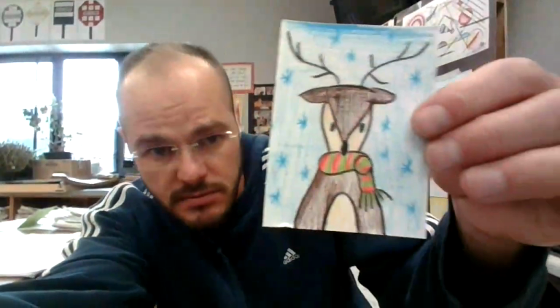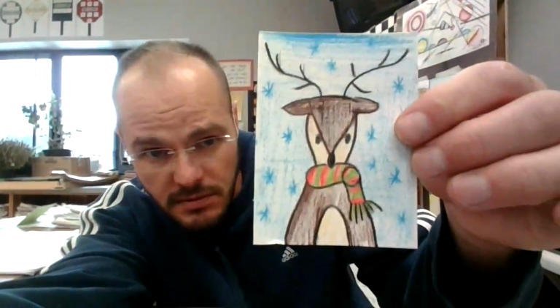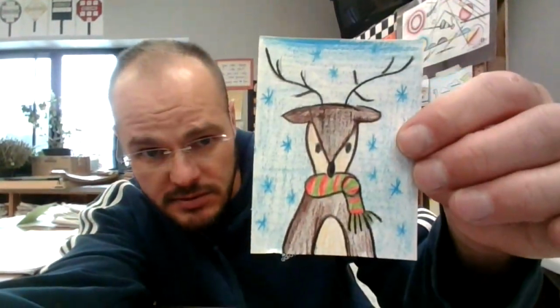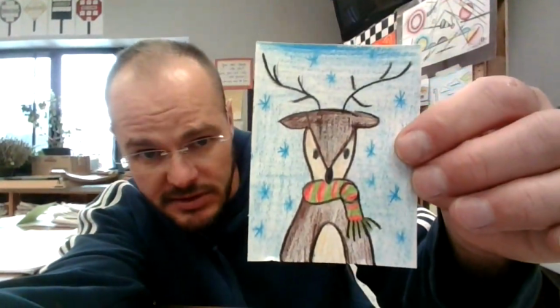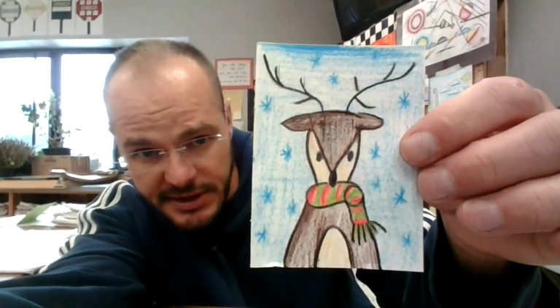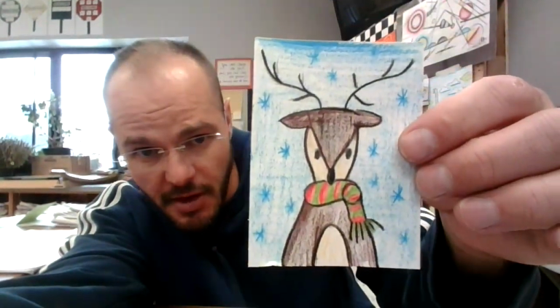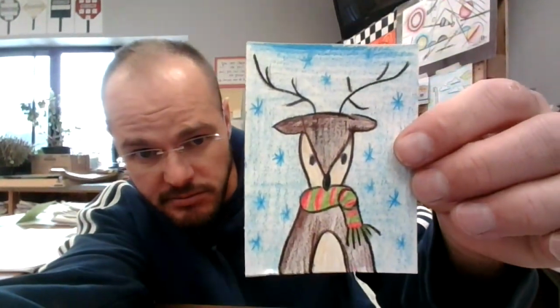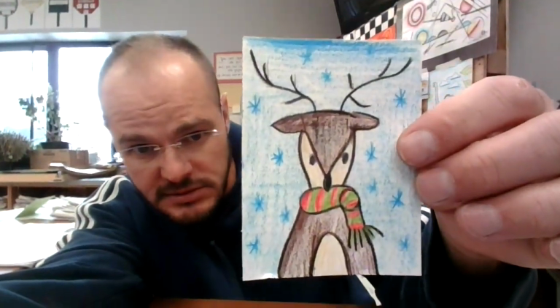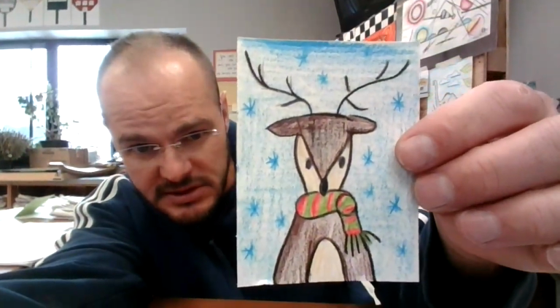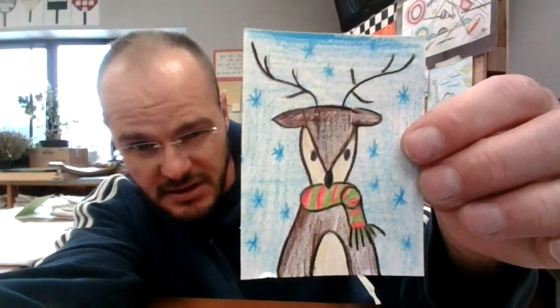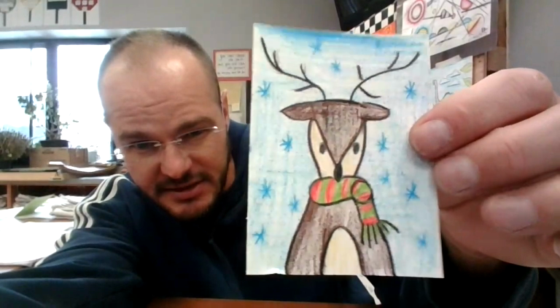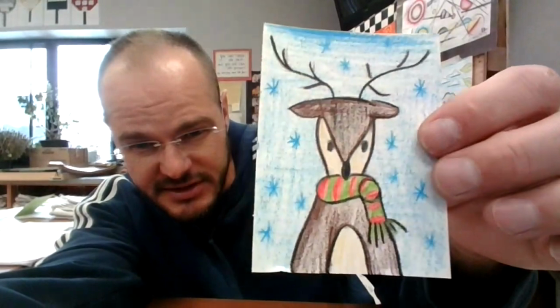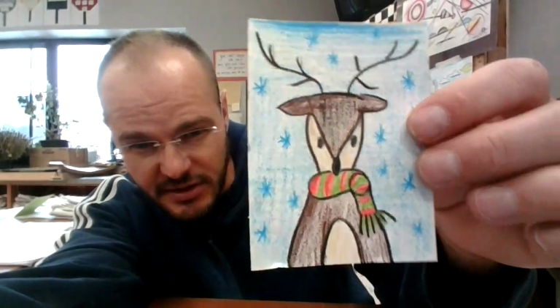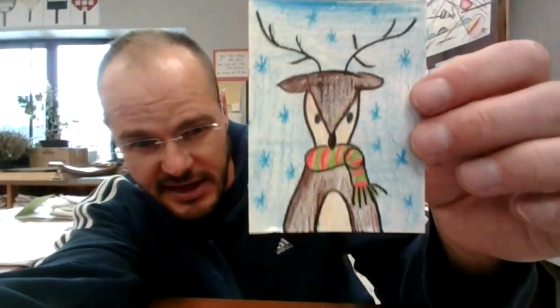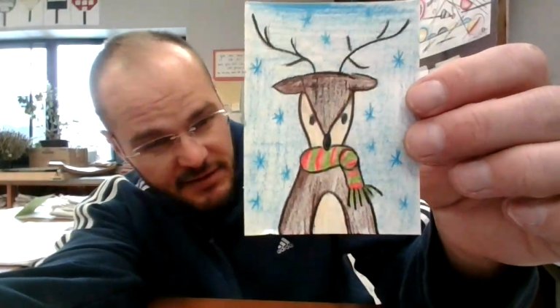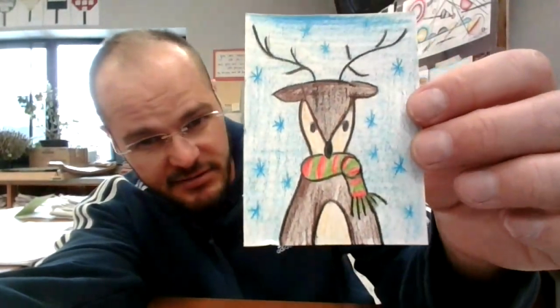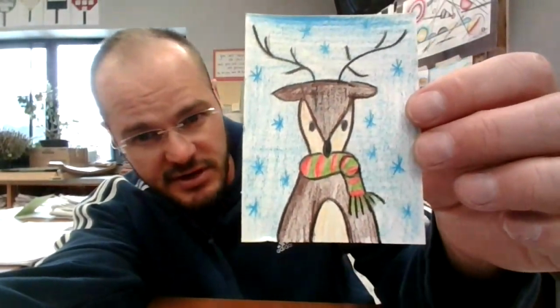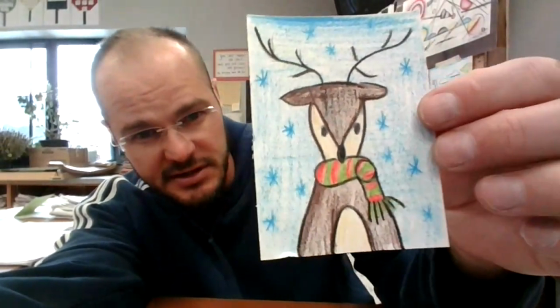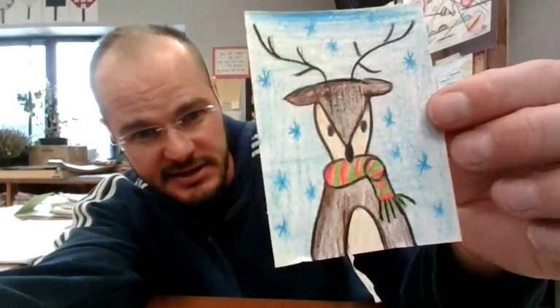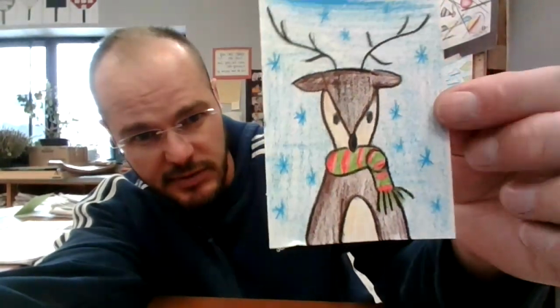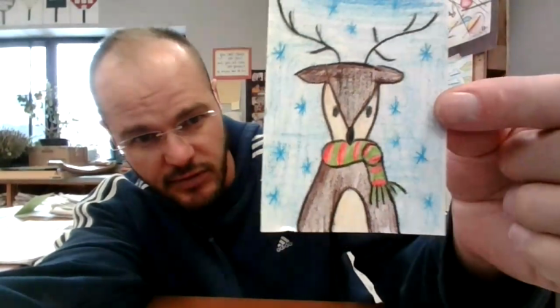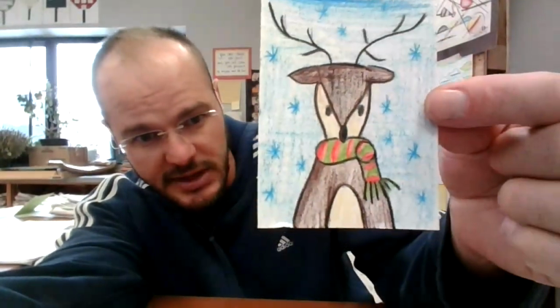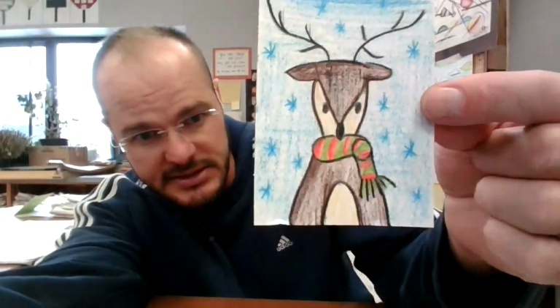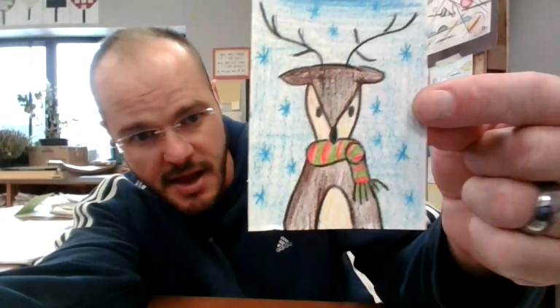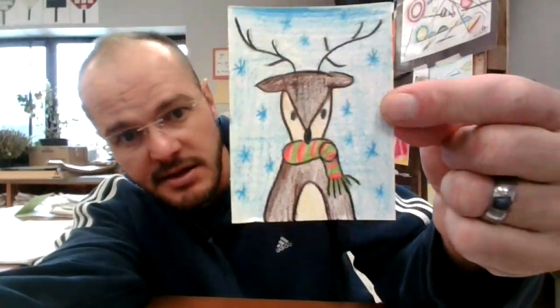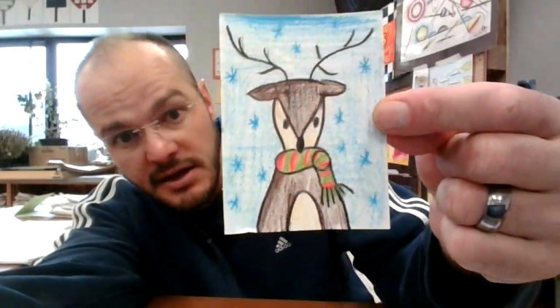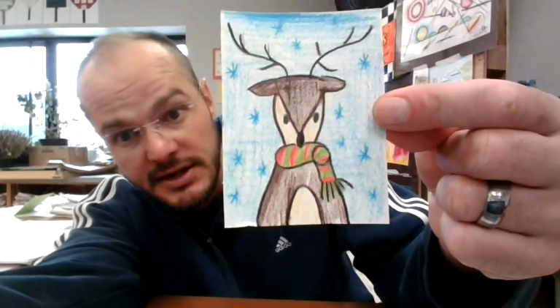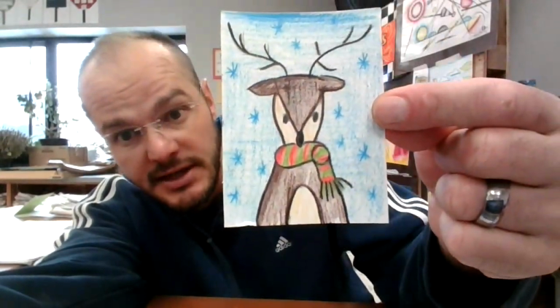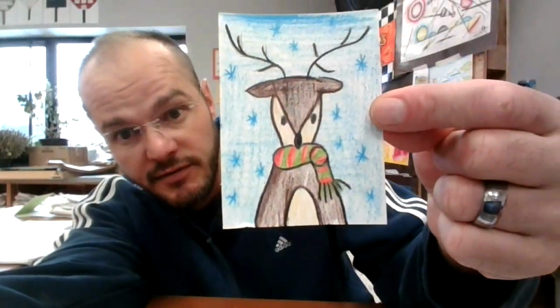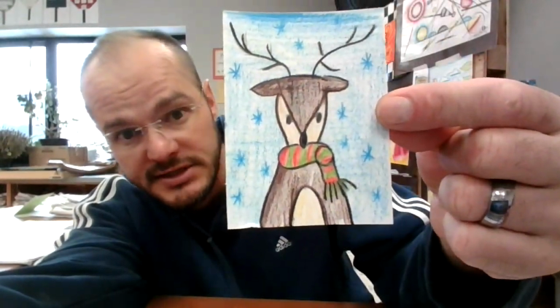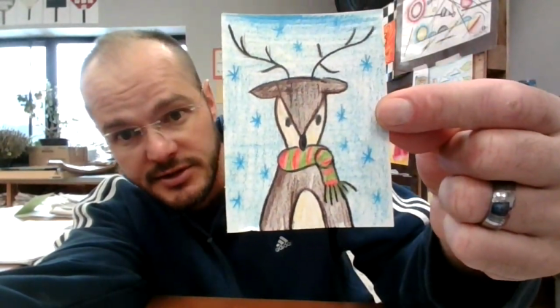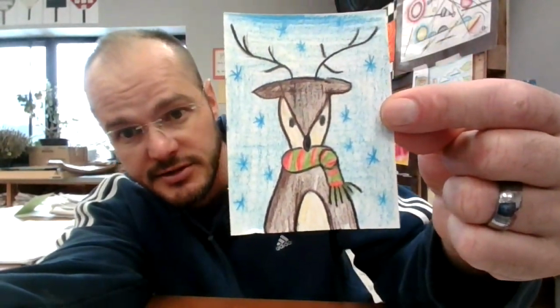There's my little deer. Interesting looking — I've never drawn a deer like this before, but there it is. I look forward to seeing yours. Good luck!